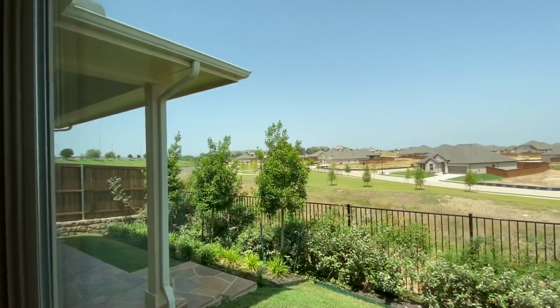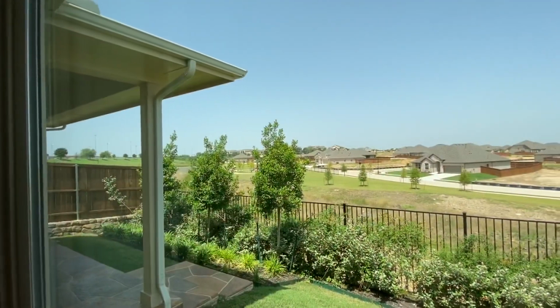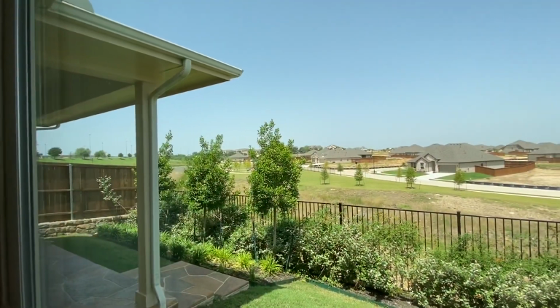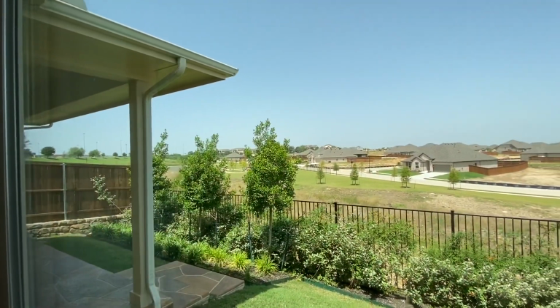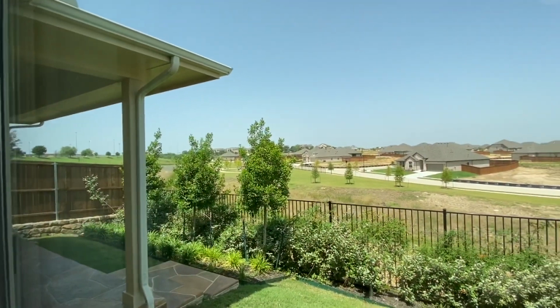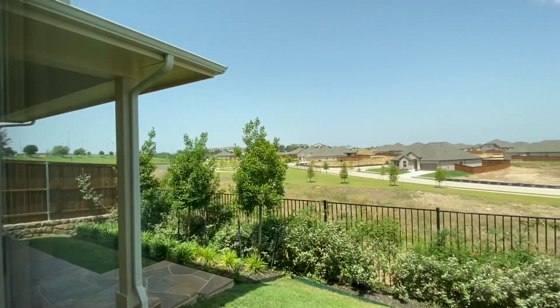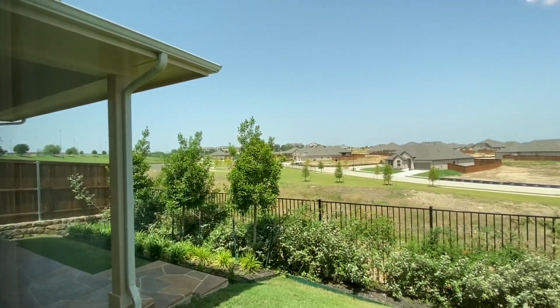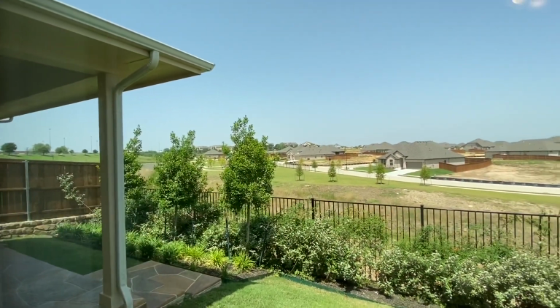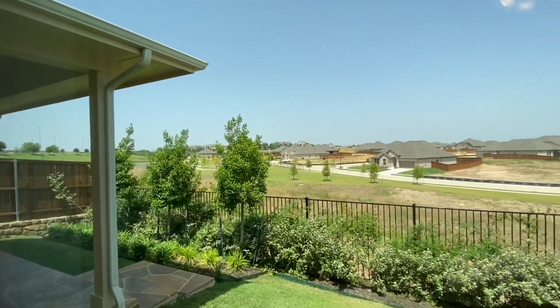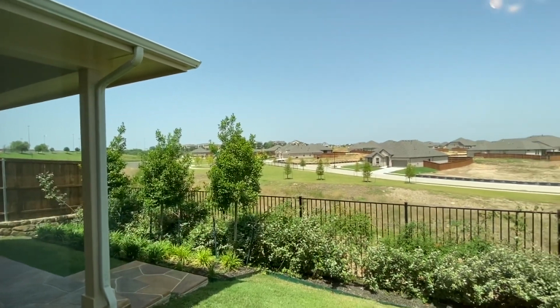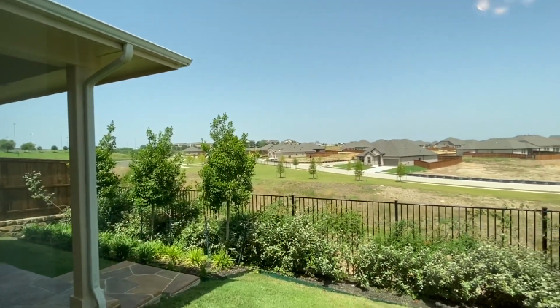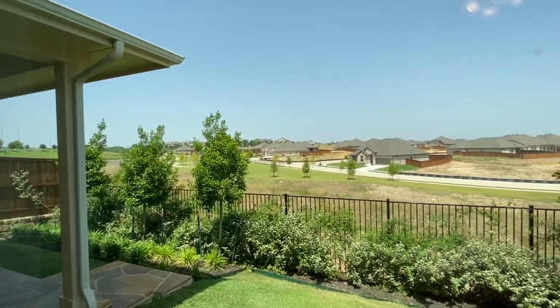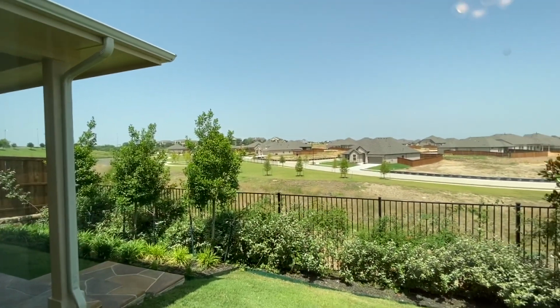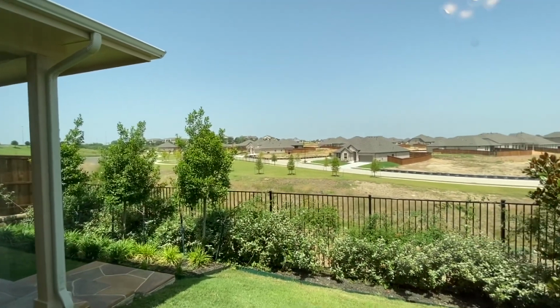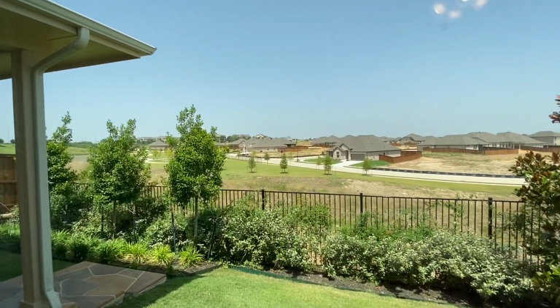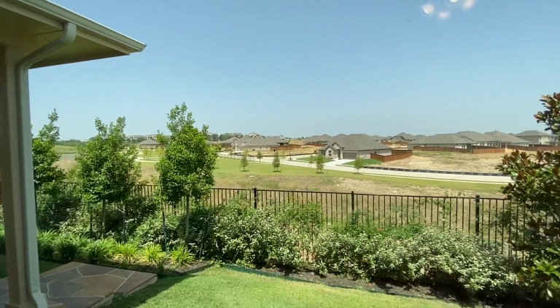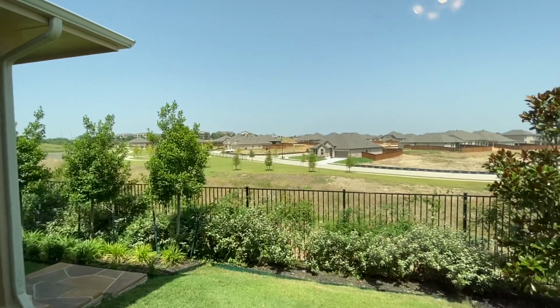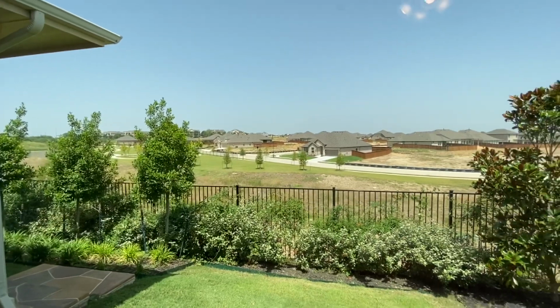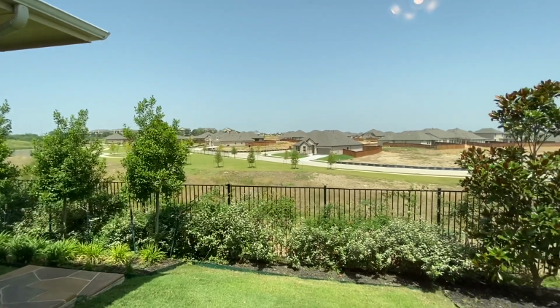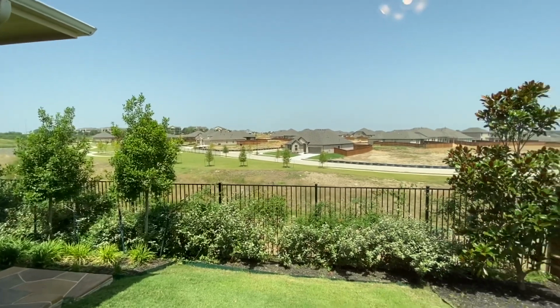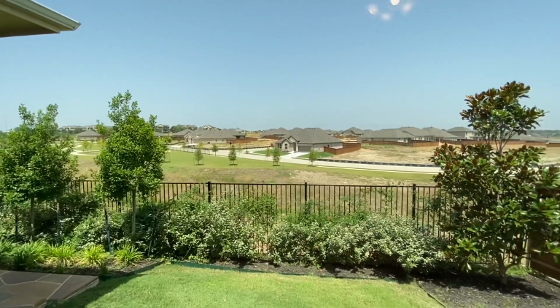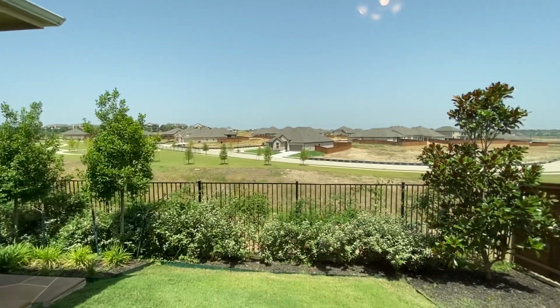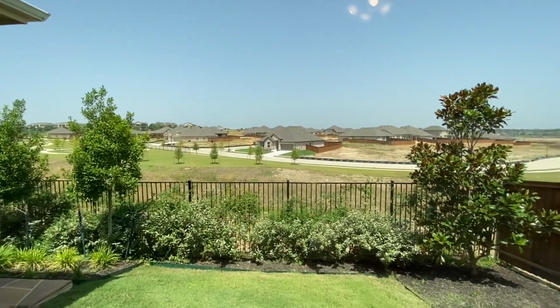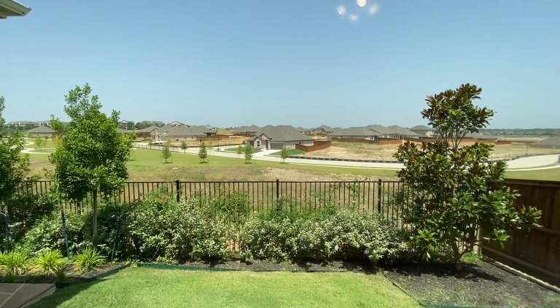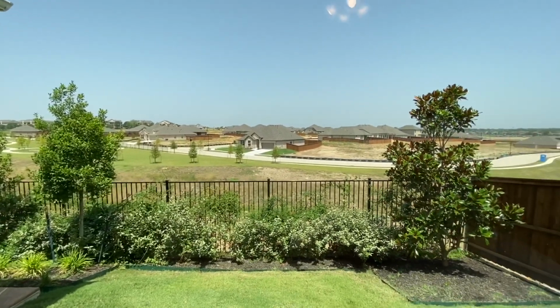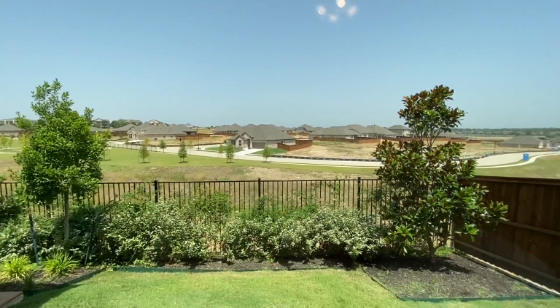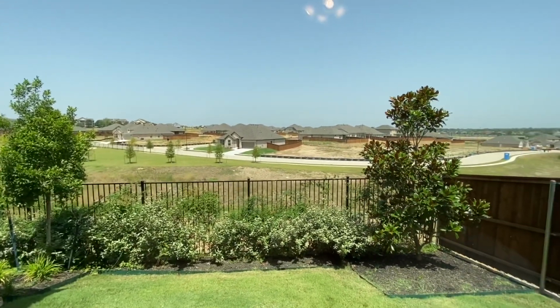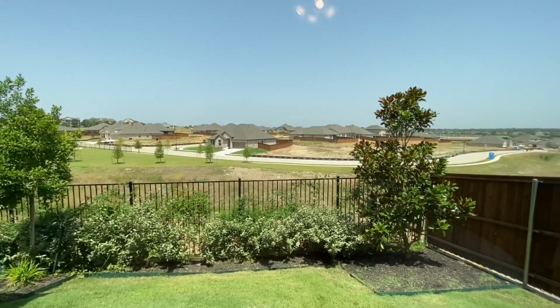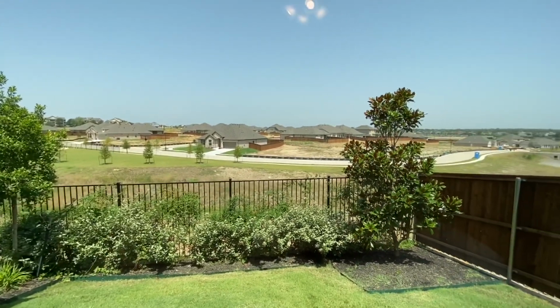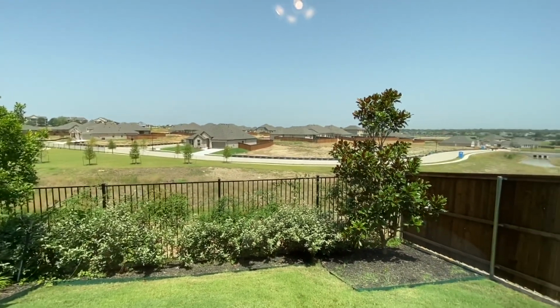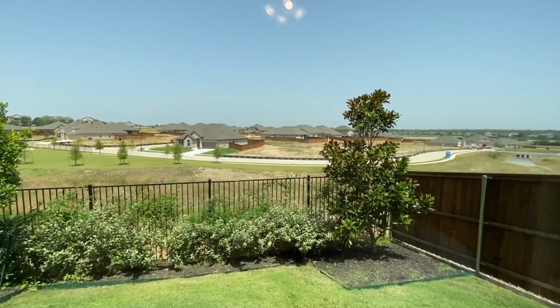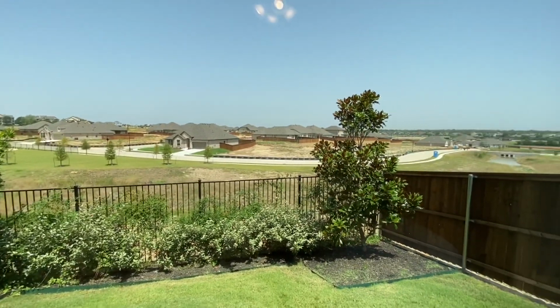Haltom City is a bit hilly, so this house is situated looking over the rest of the houses. It's a pretty nice view from this house.